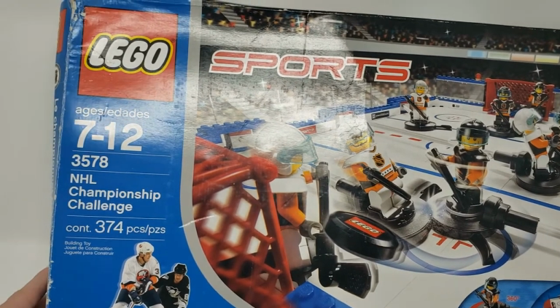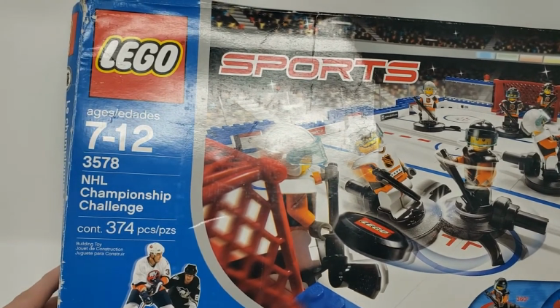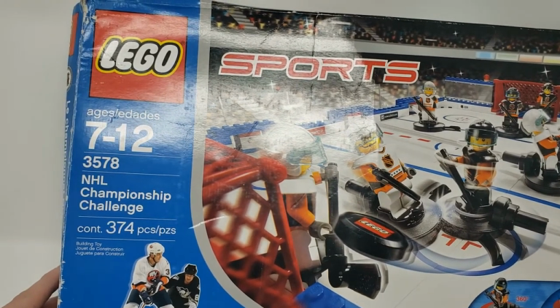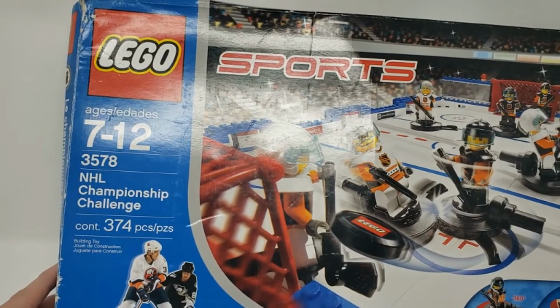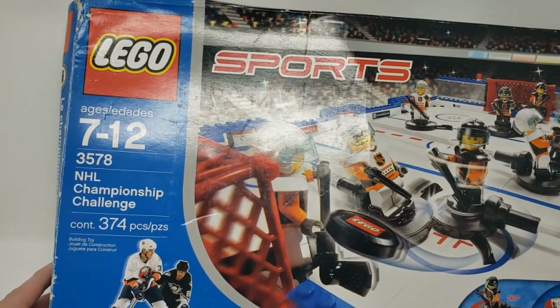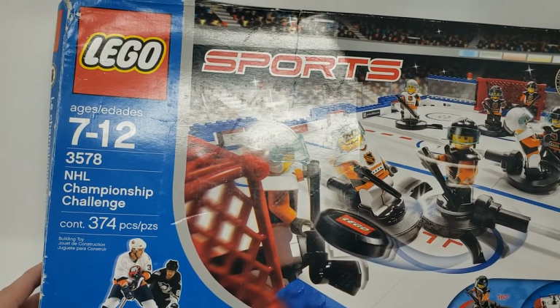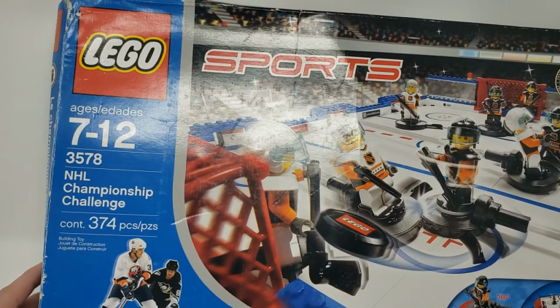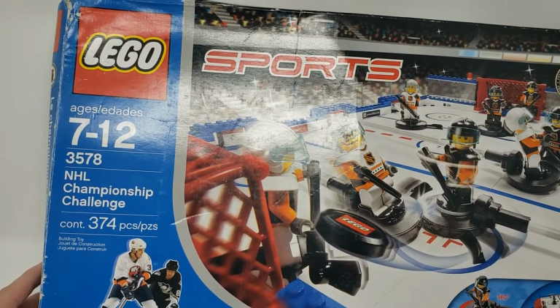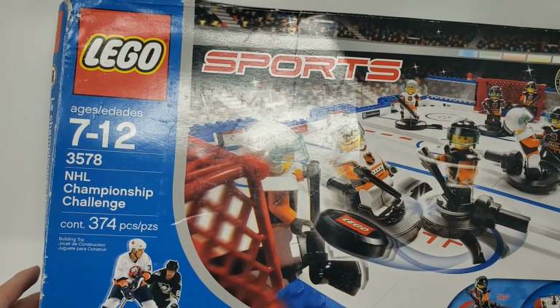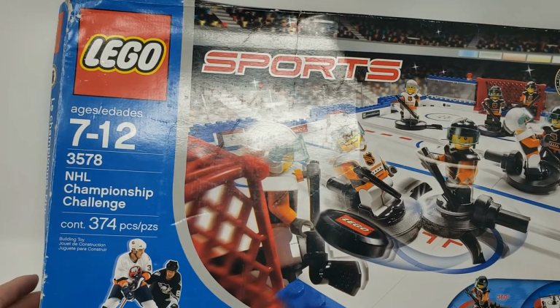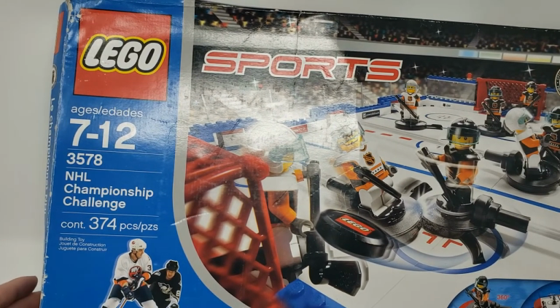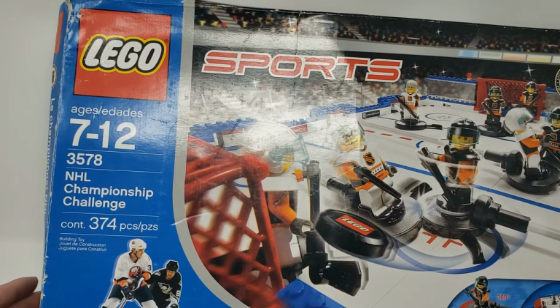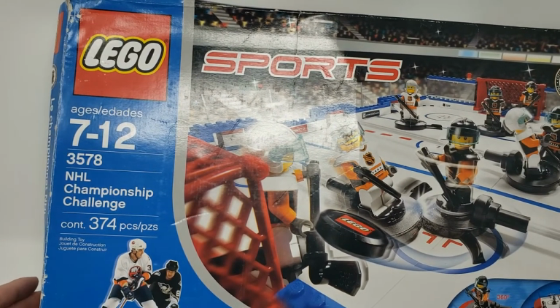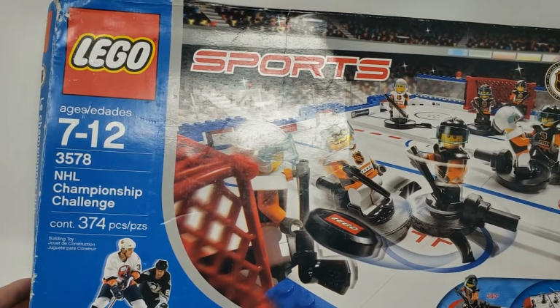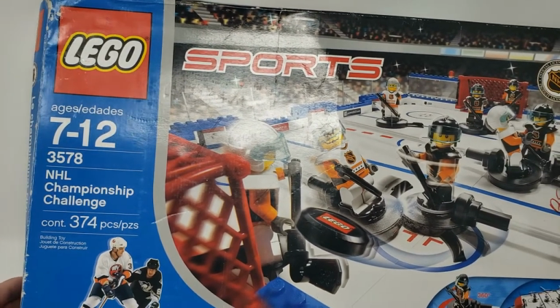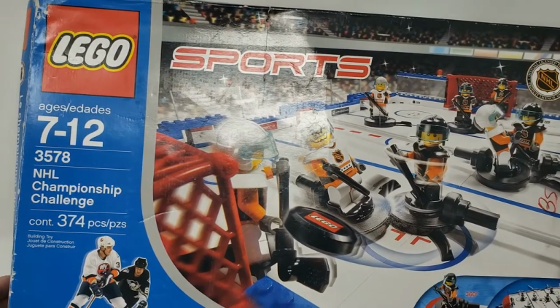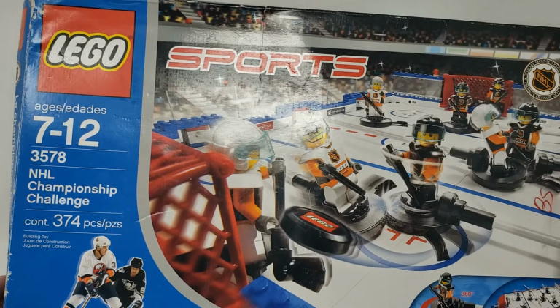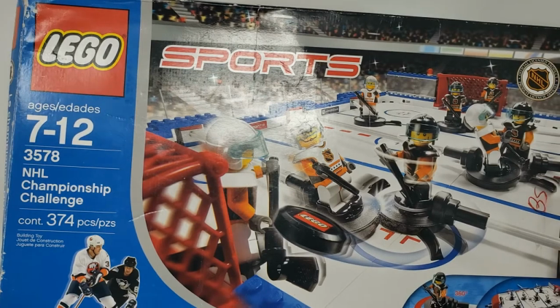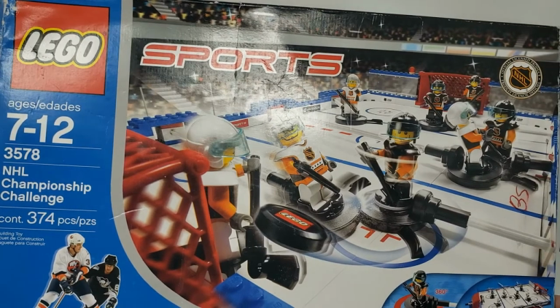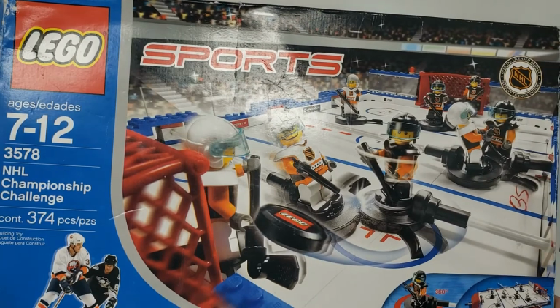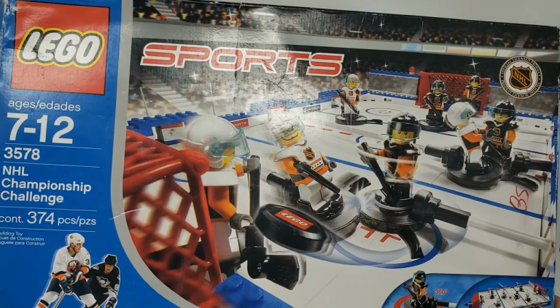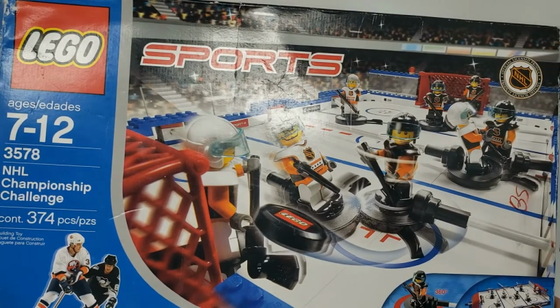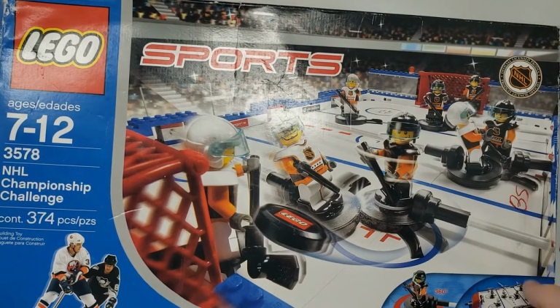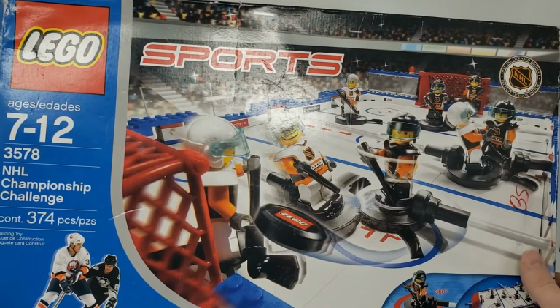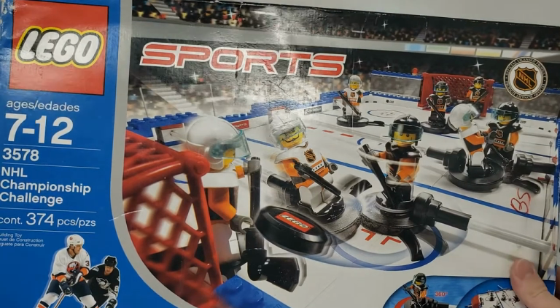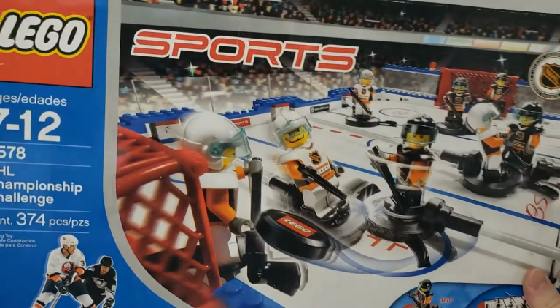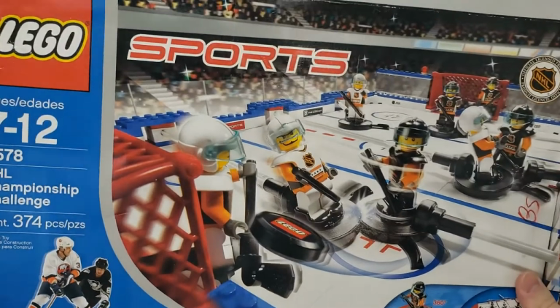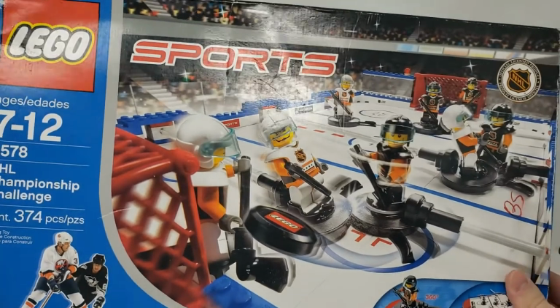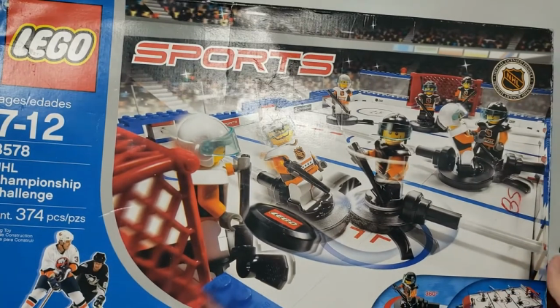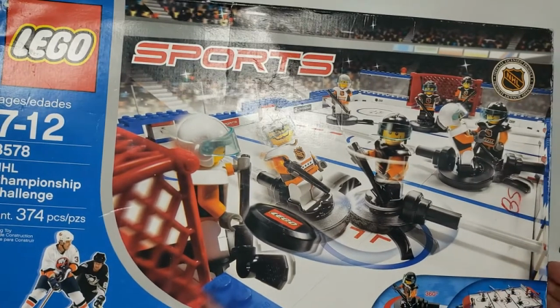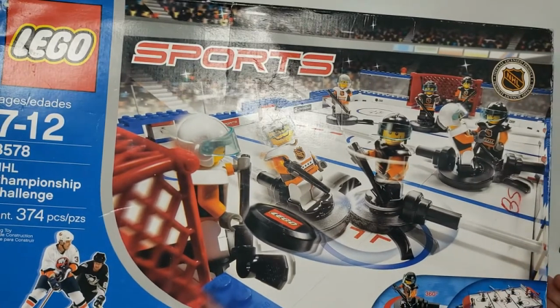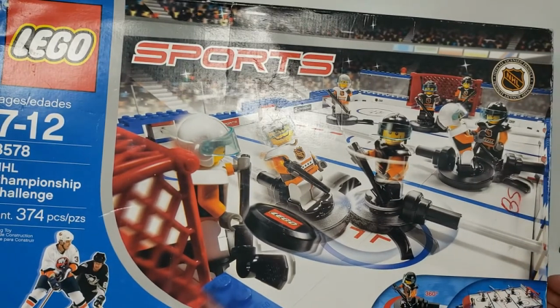It's actually set number 3578. It looks really, really cool from the box here.